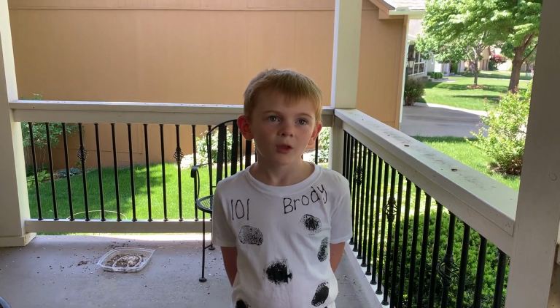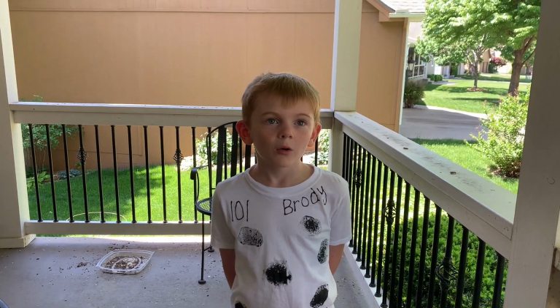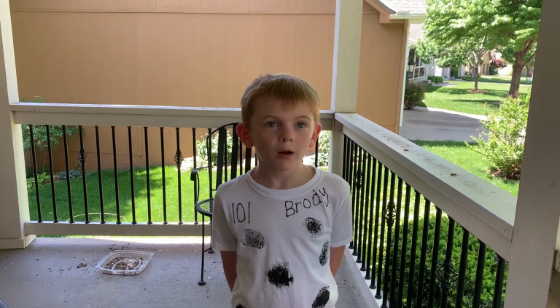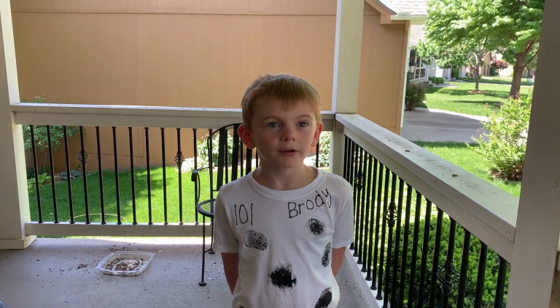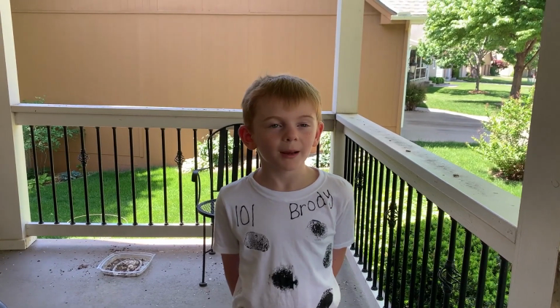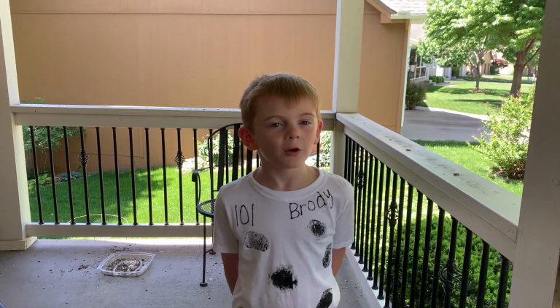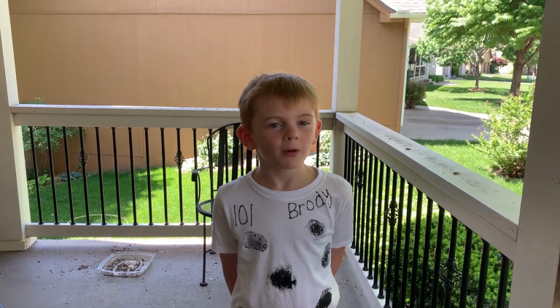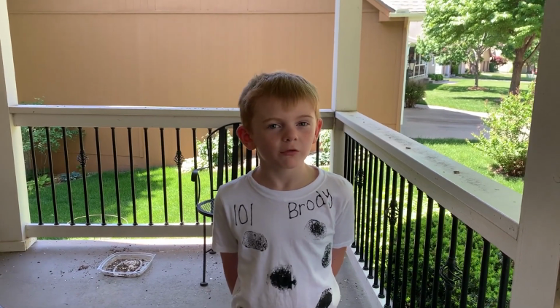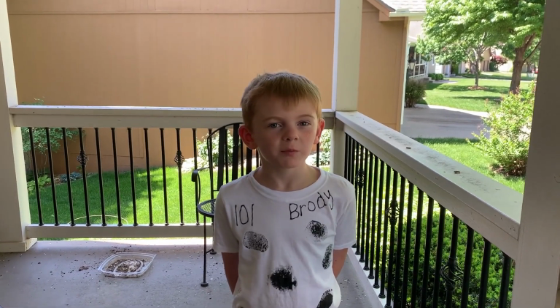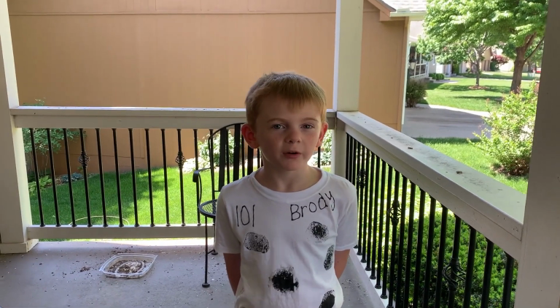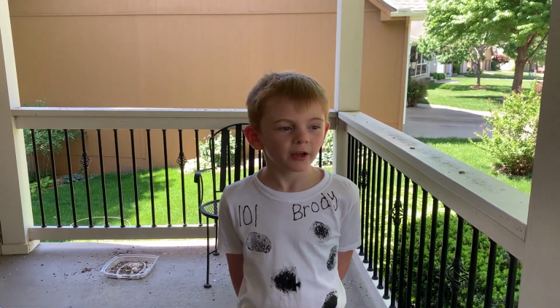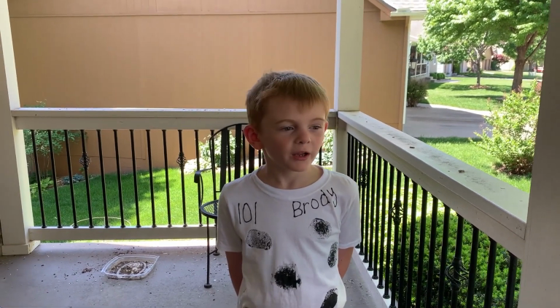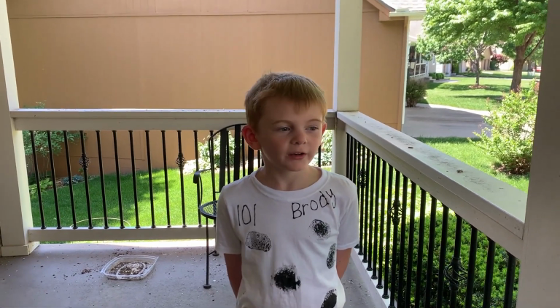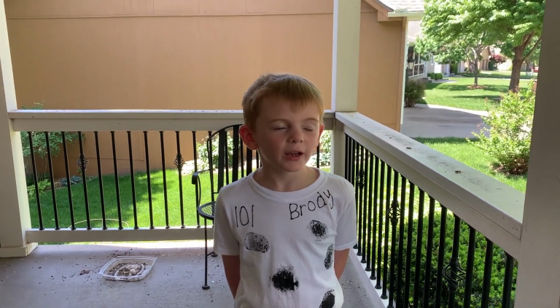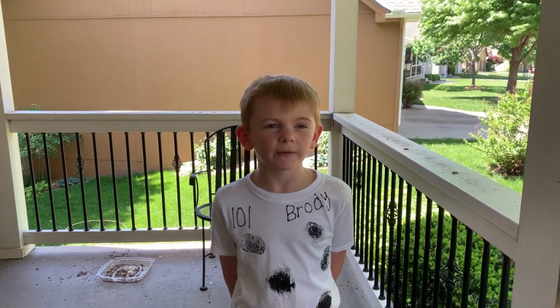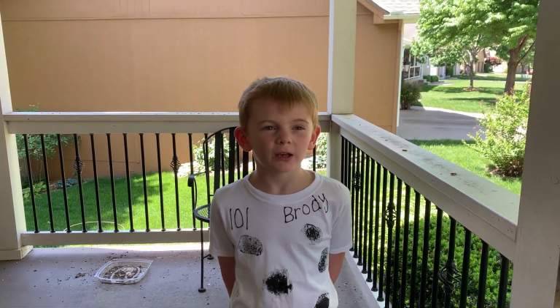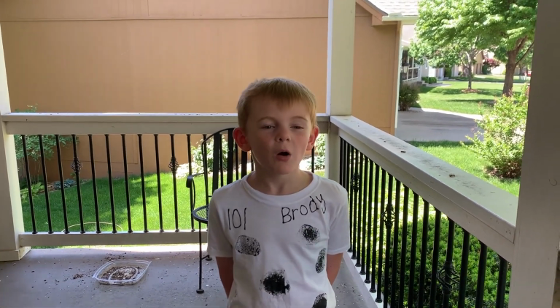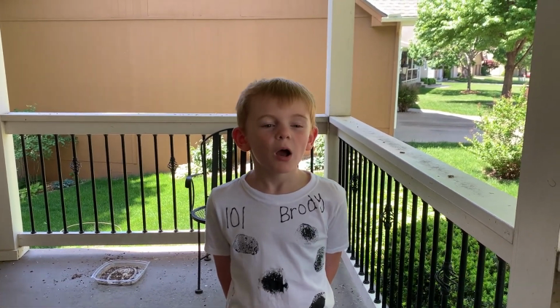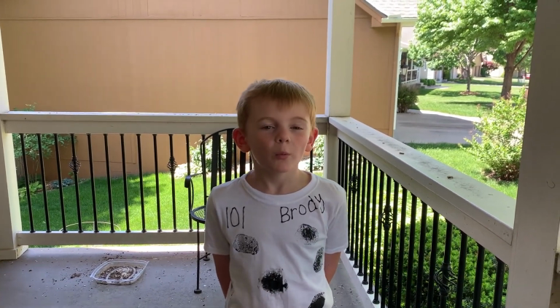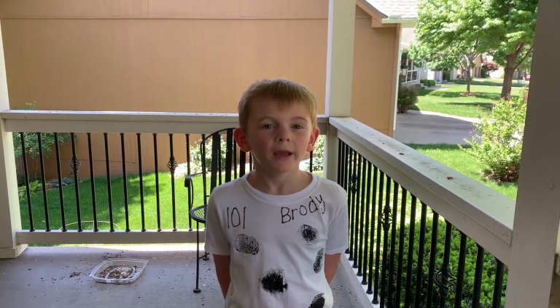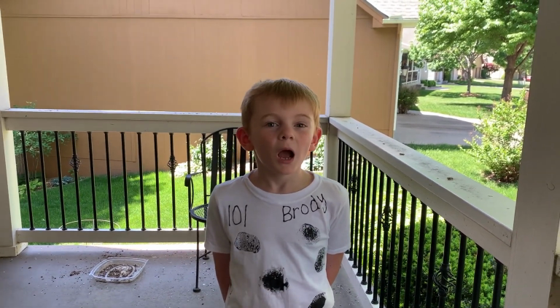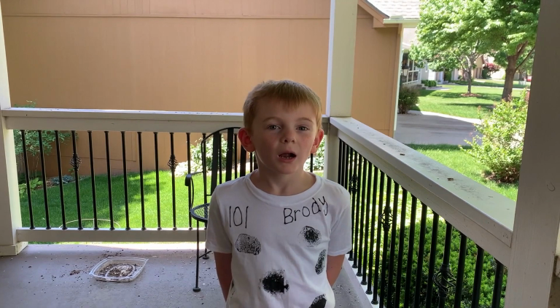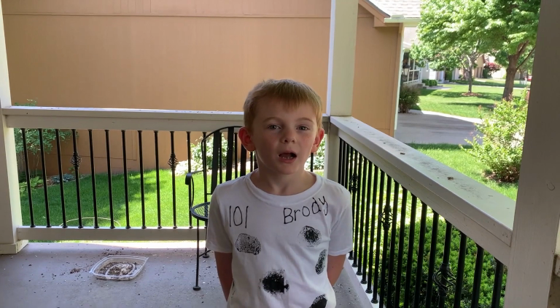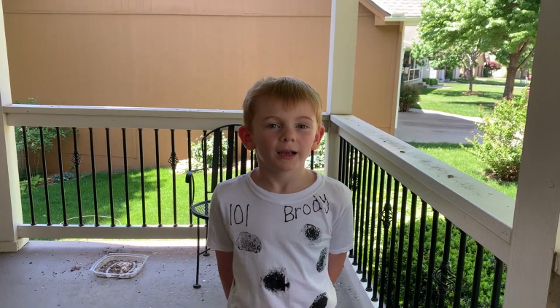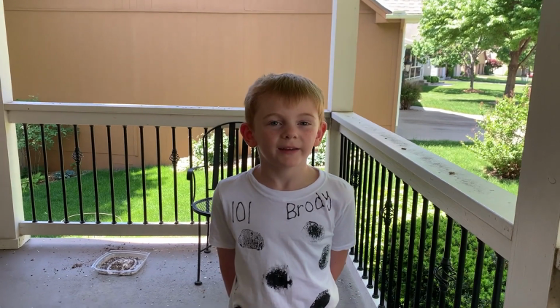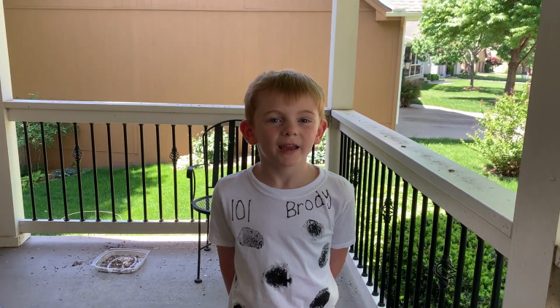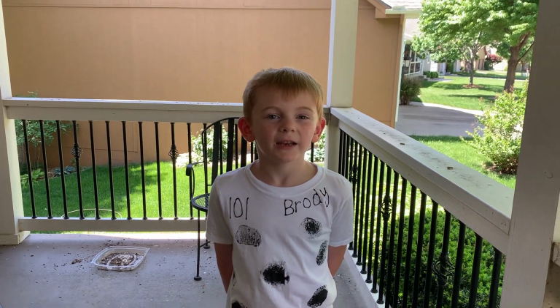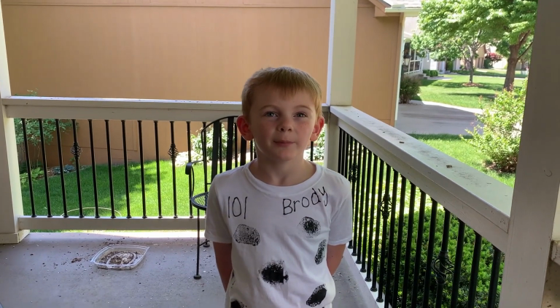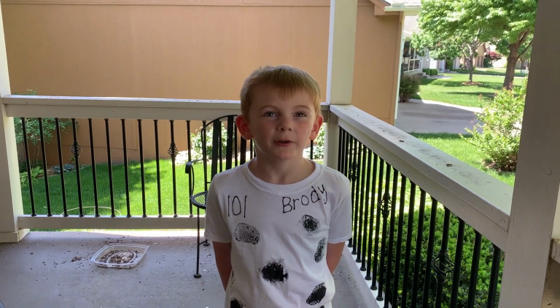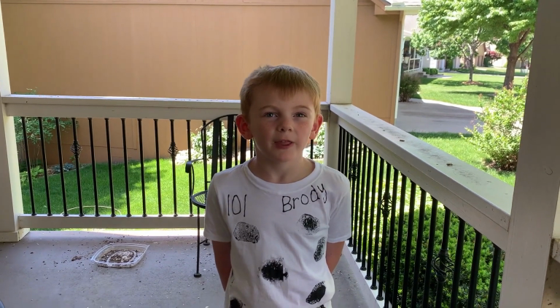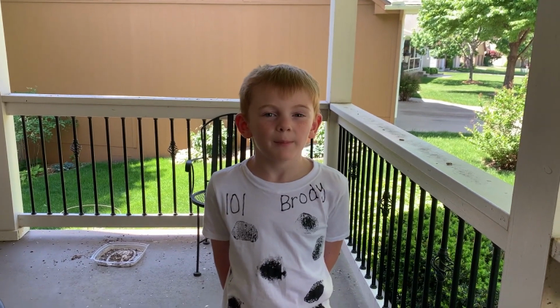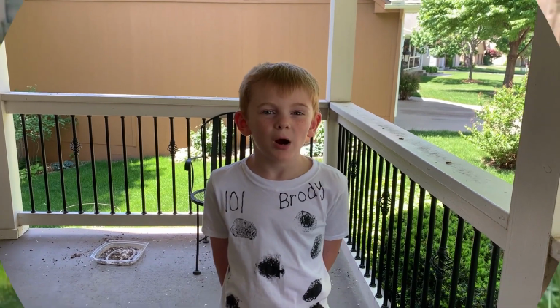Welcome to Wrecking Bugs with Brody! In today's video we are going to get daddy's birthday bug.